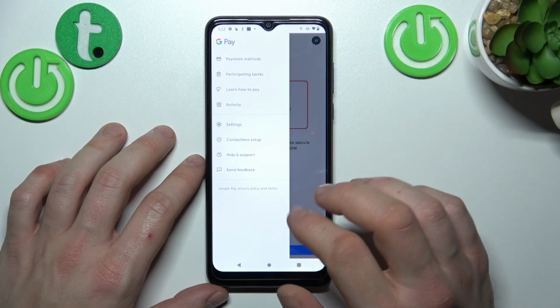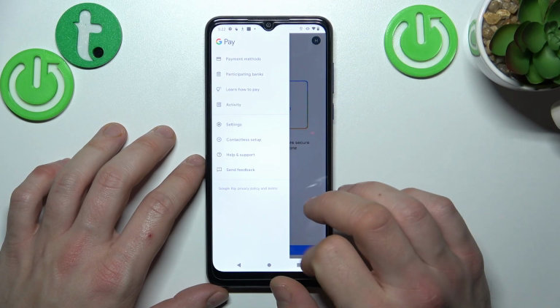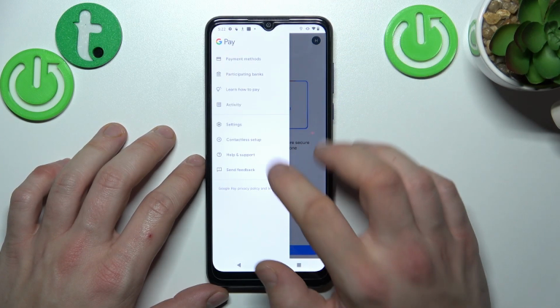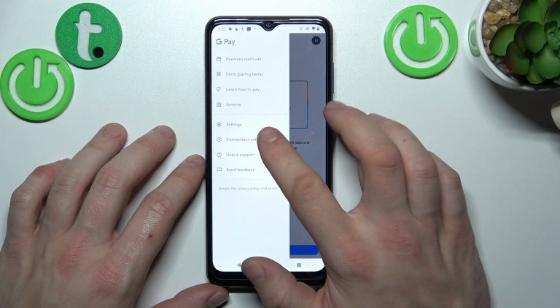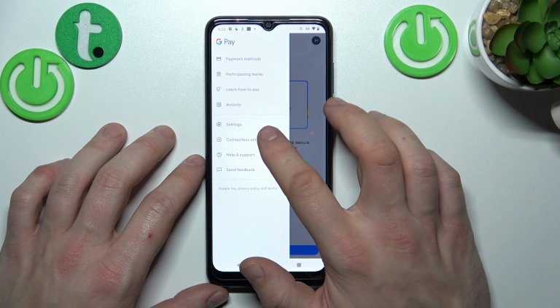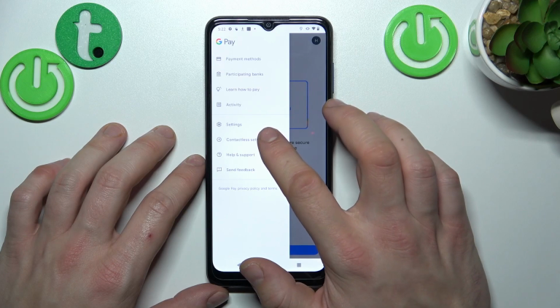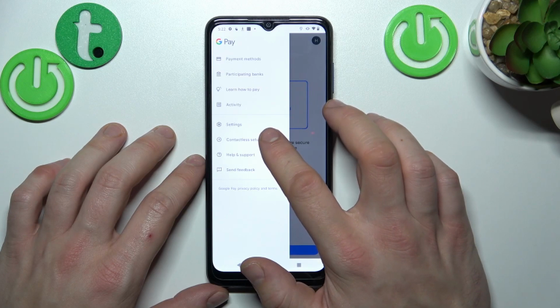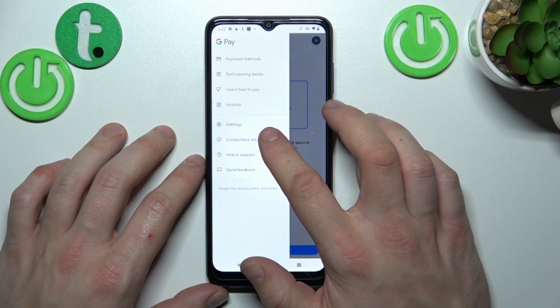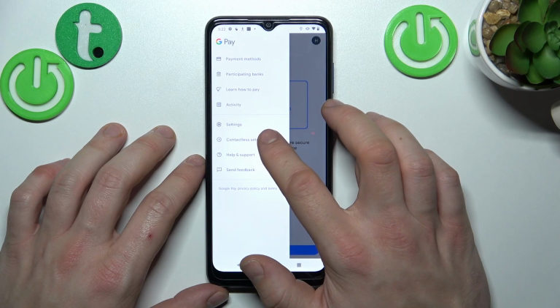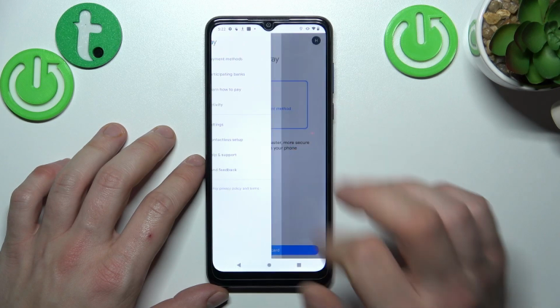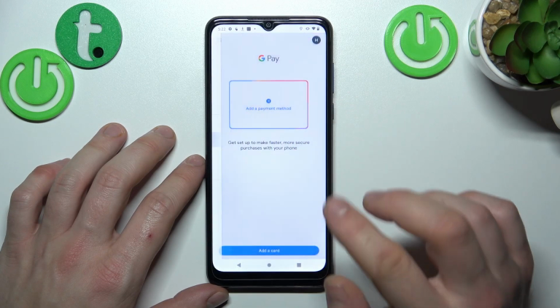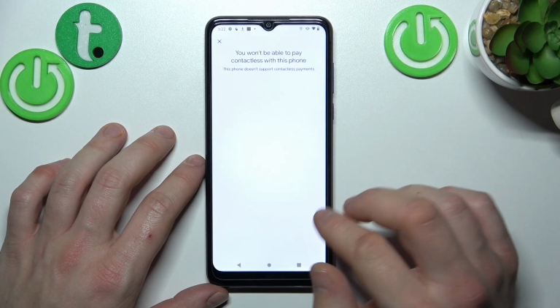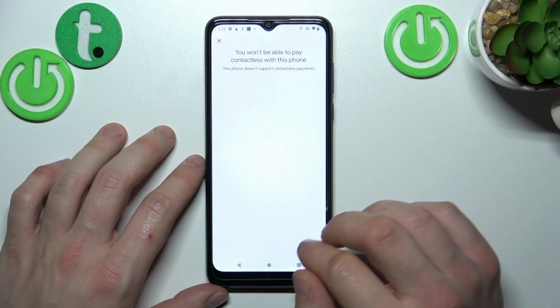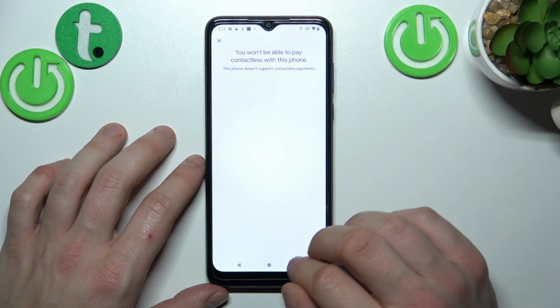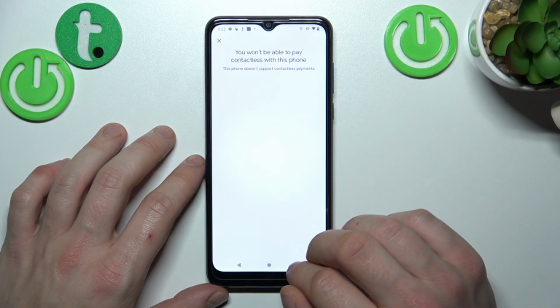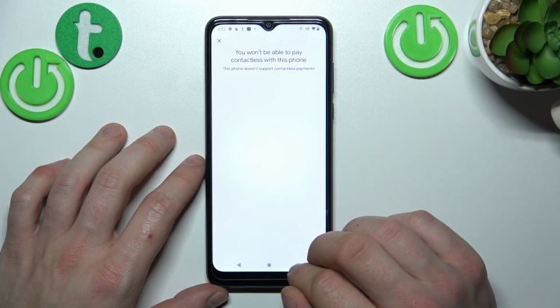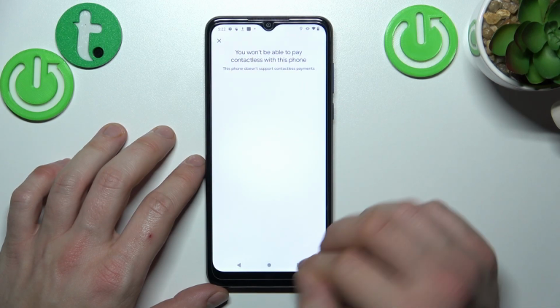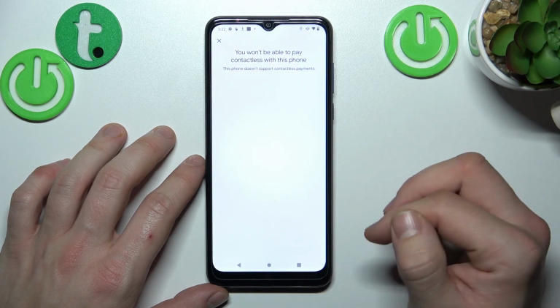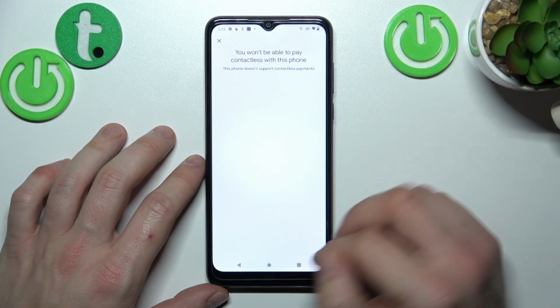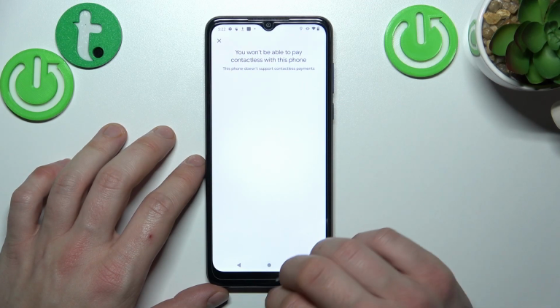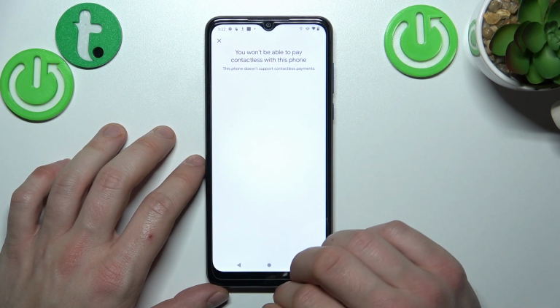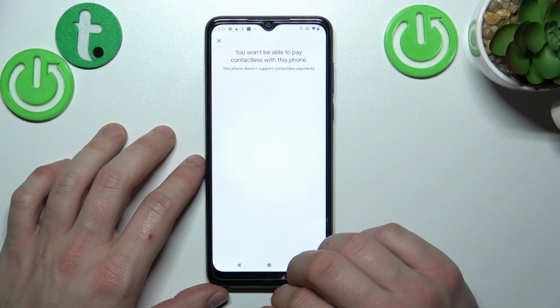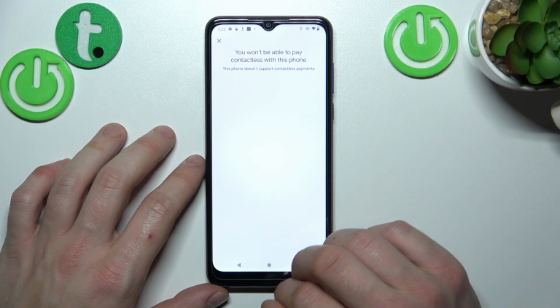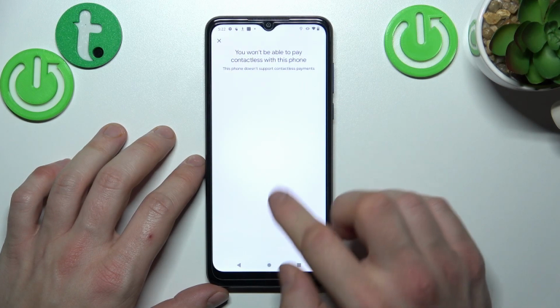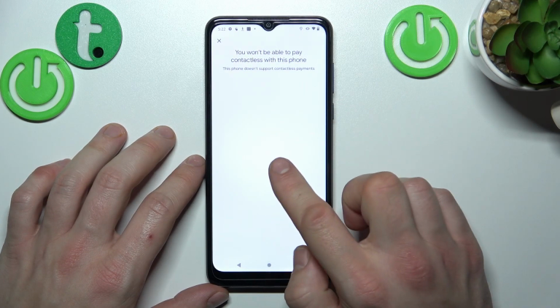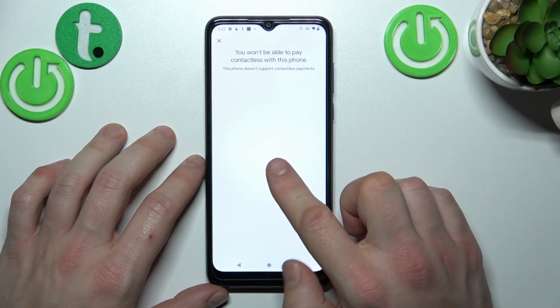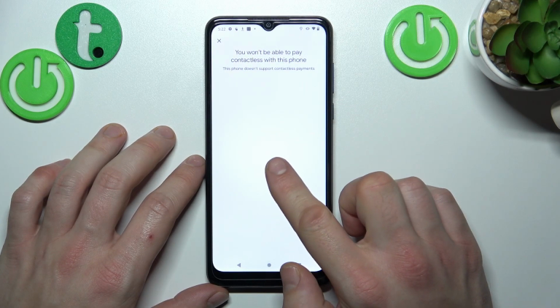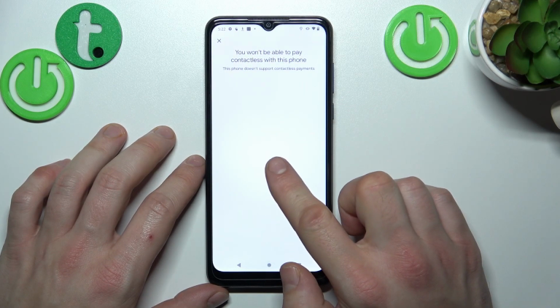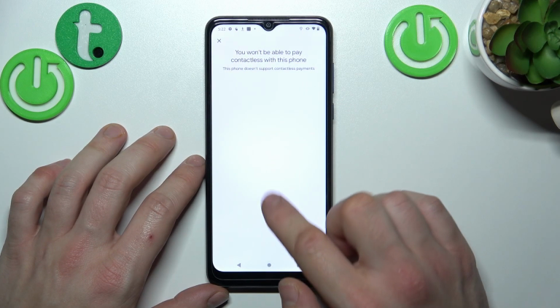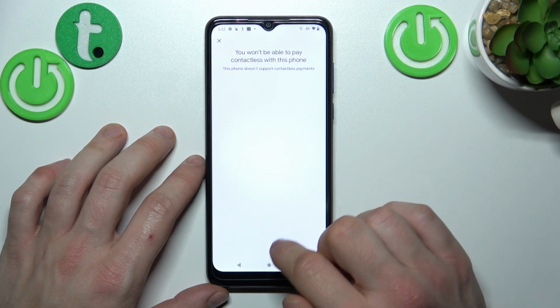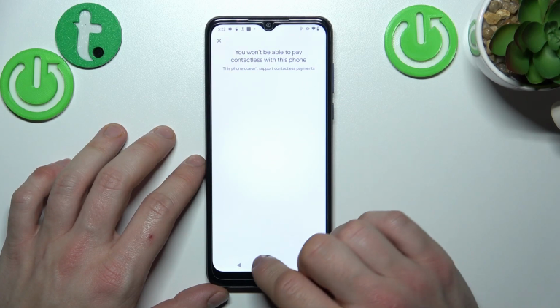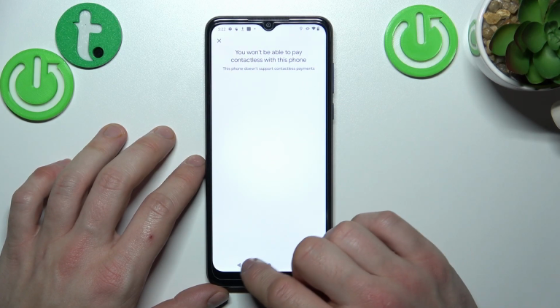Next, you can go to contactless setup, which is unavailable on this phone because it doesn't have NFC.